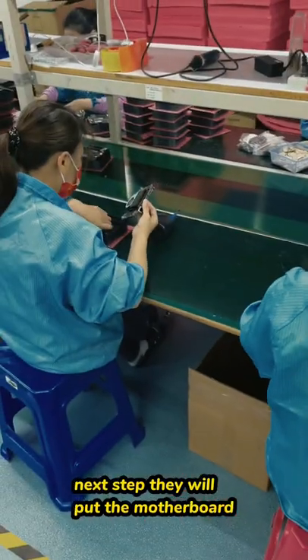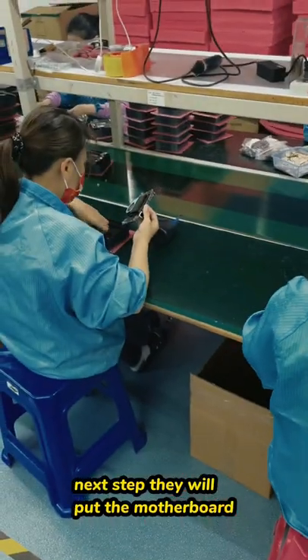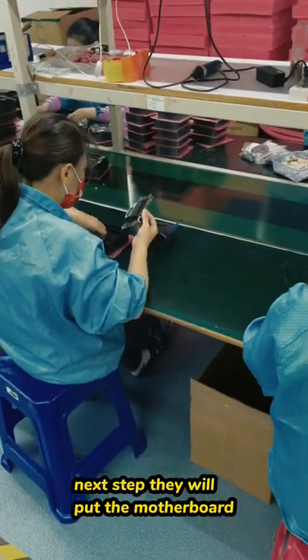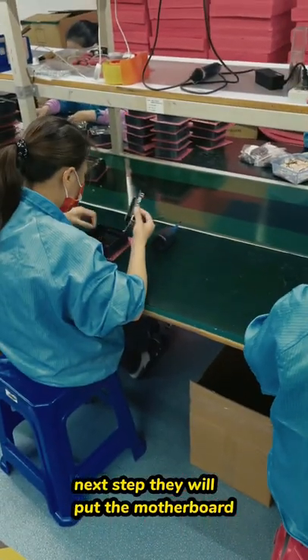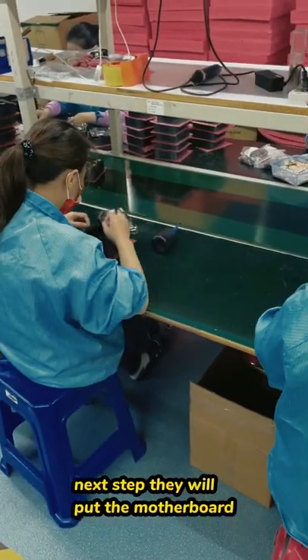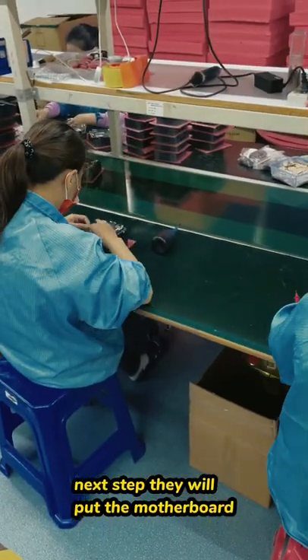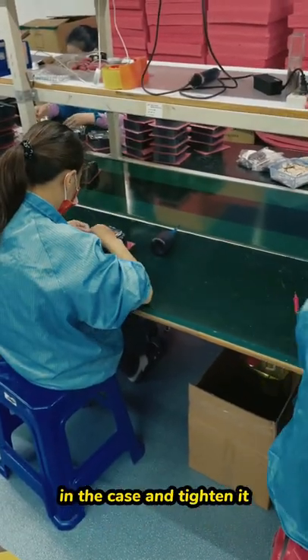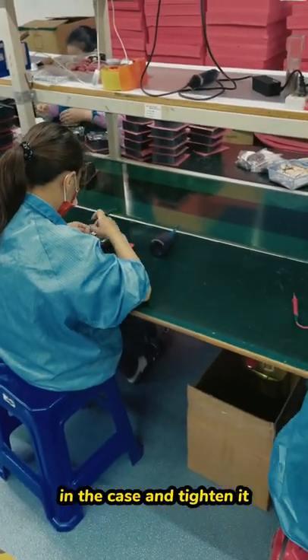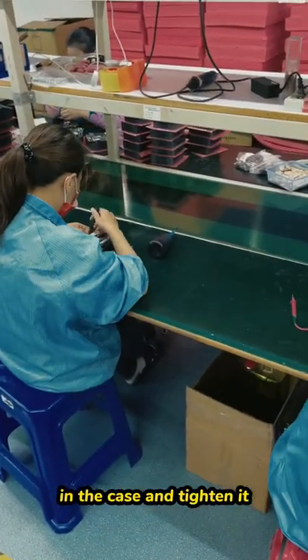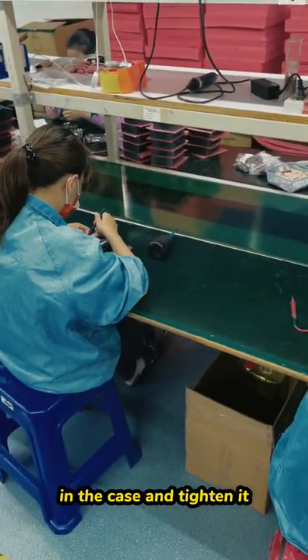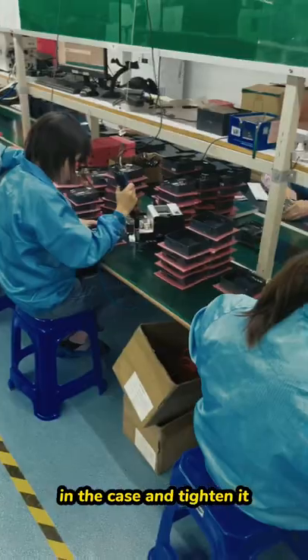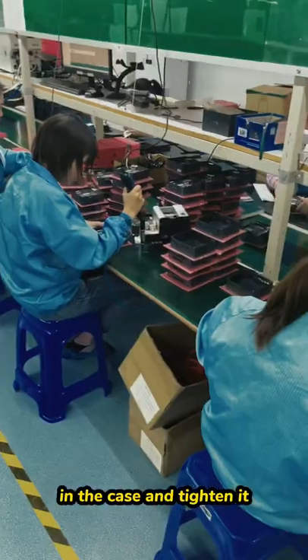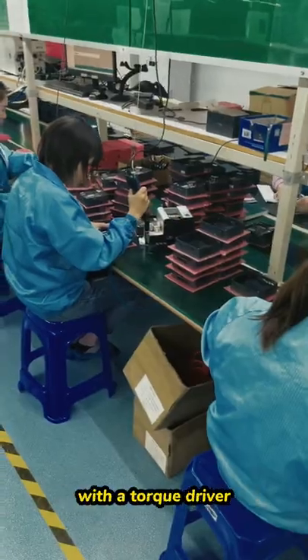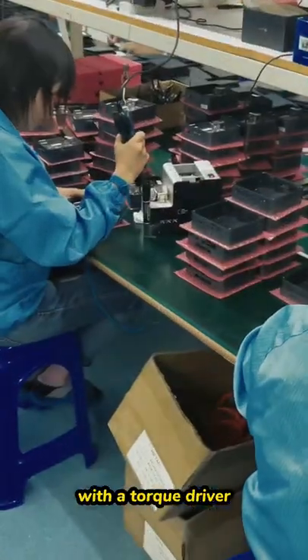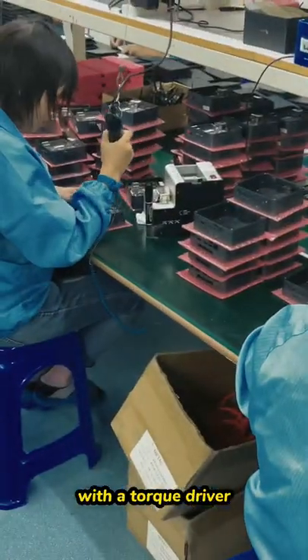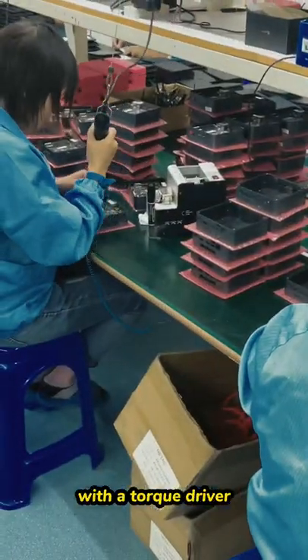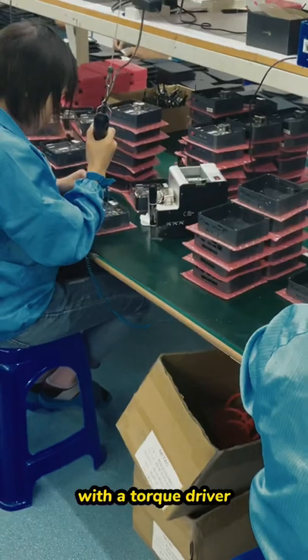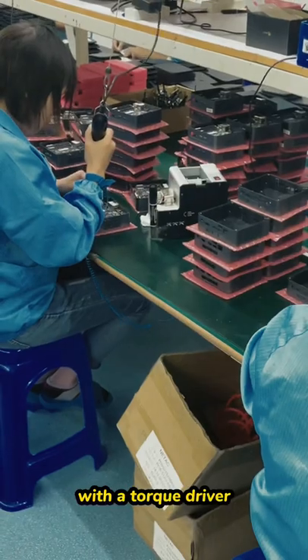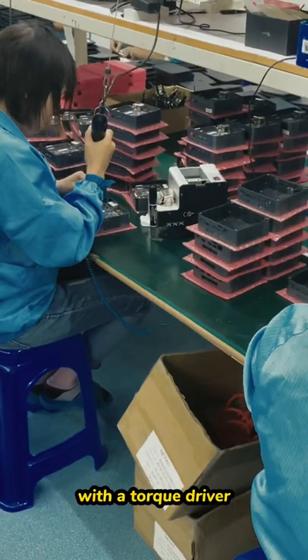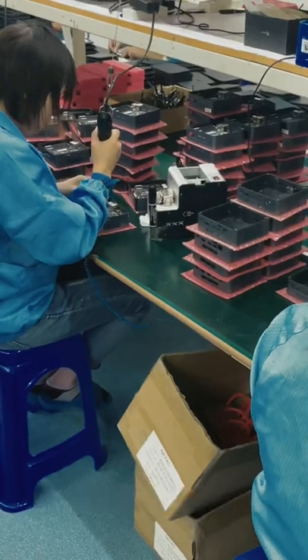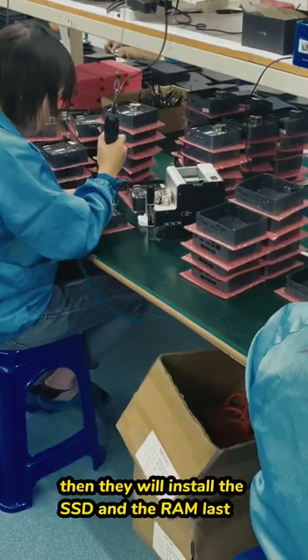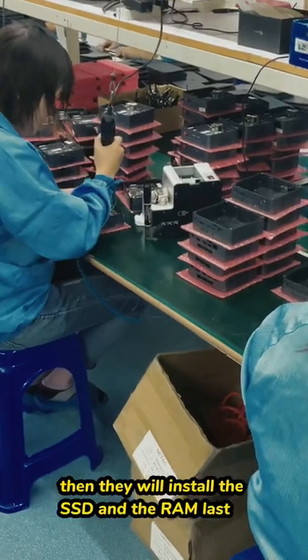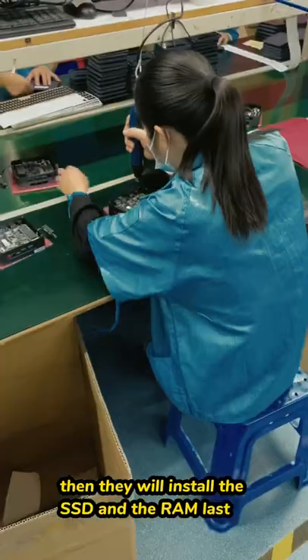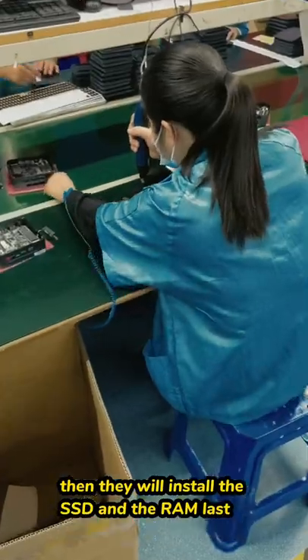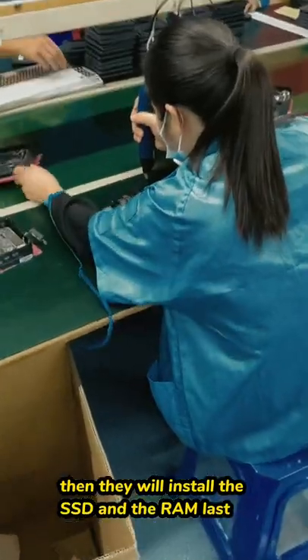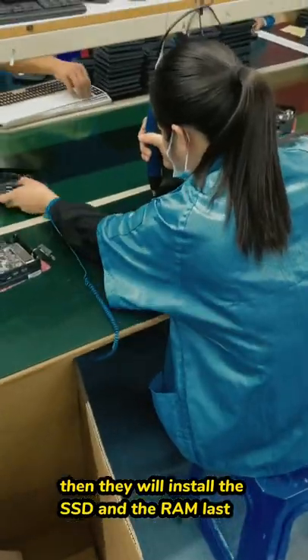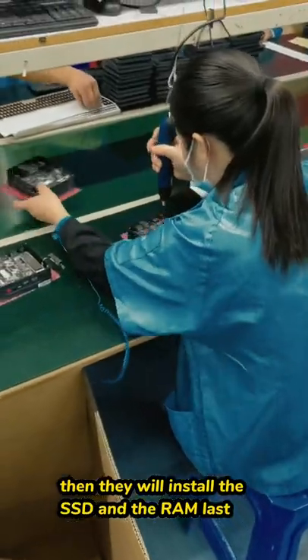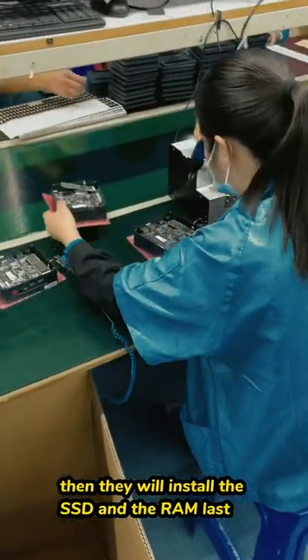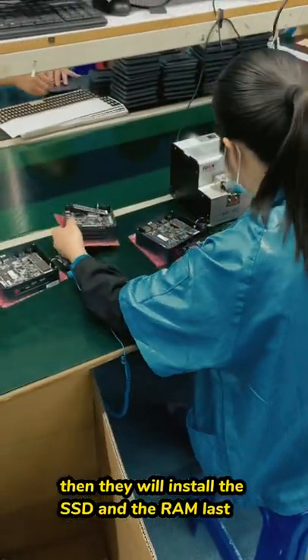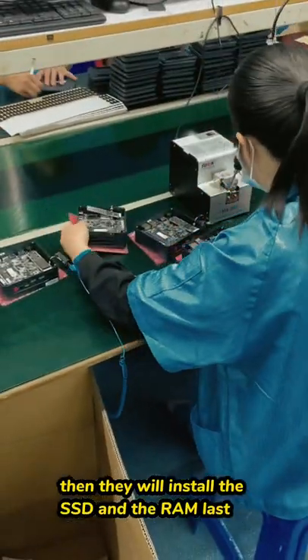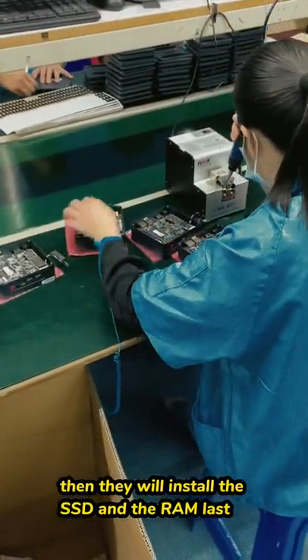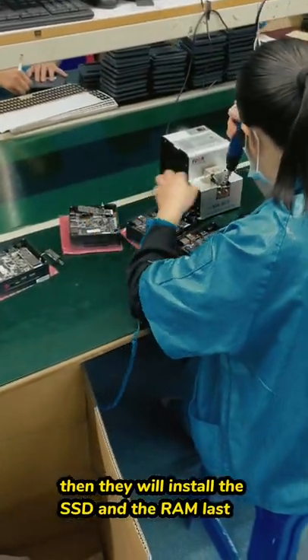Next, they will put the motherboard in the case and tighten it with the torque driver. Then they will install the SSD and RAM.